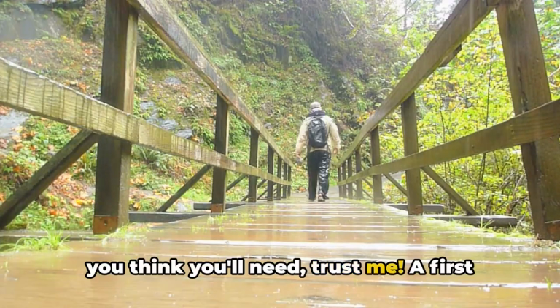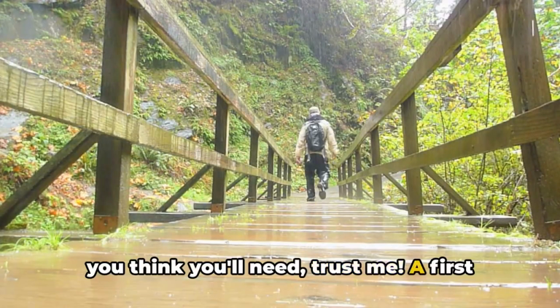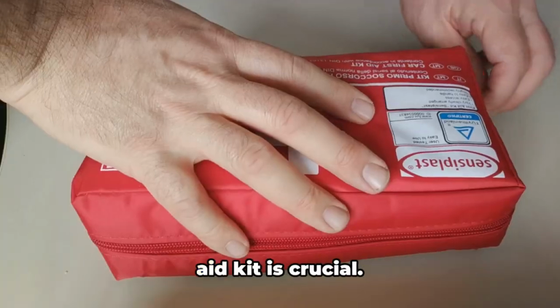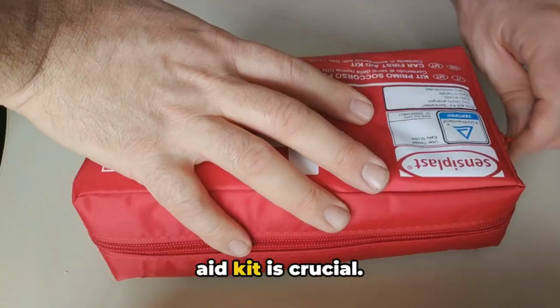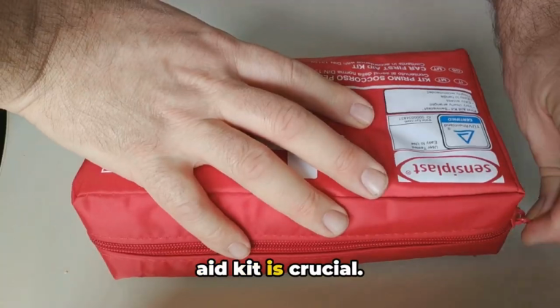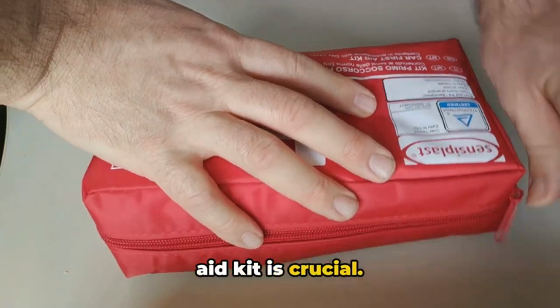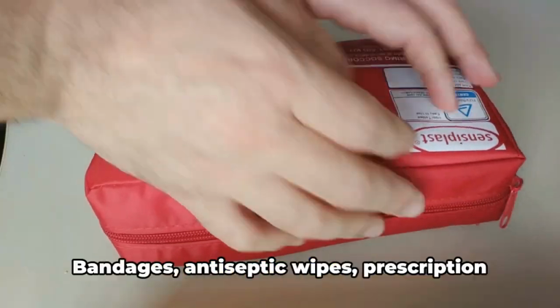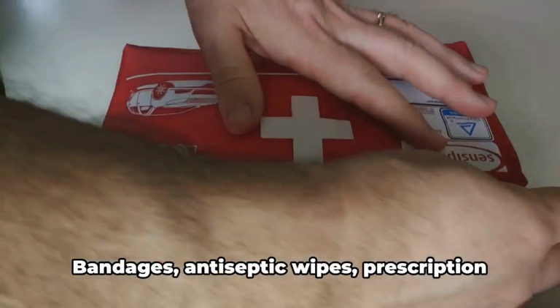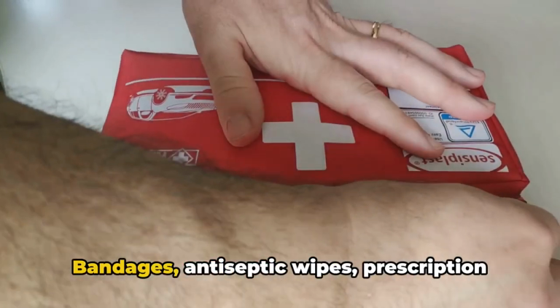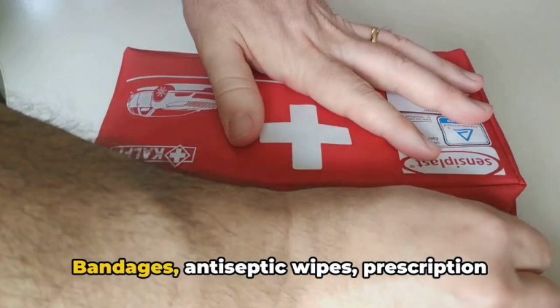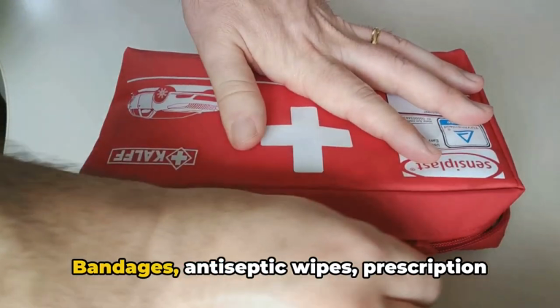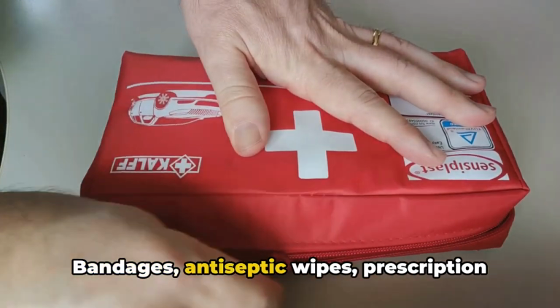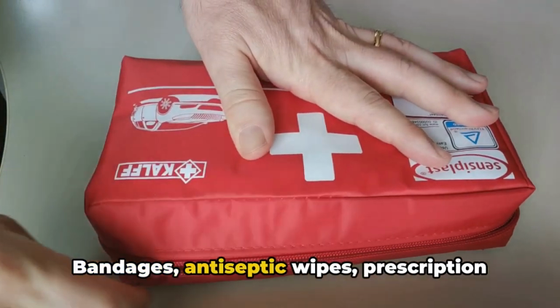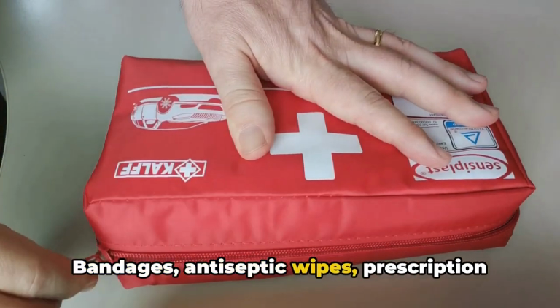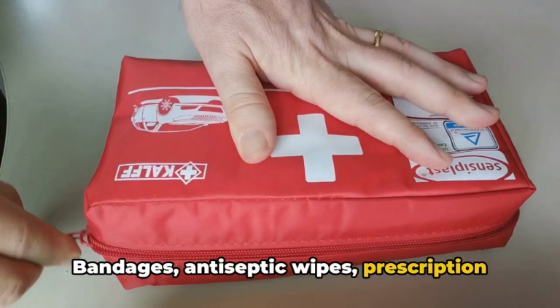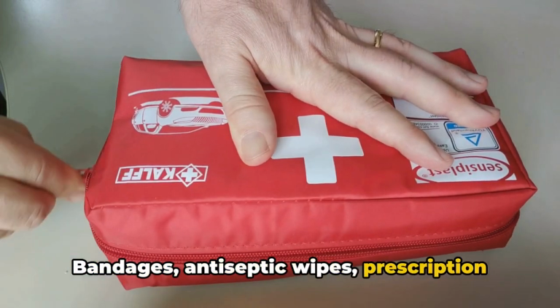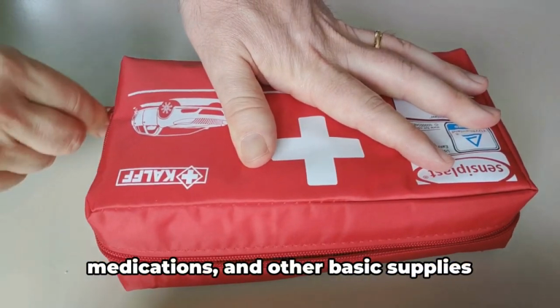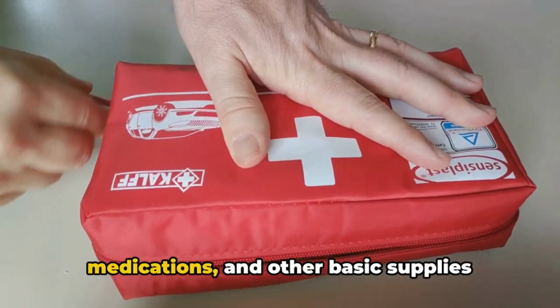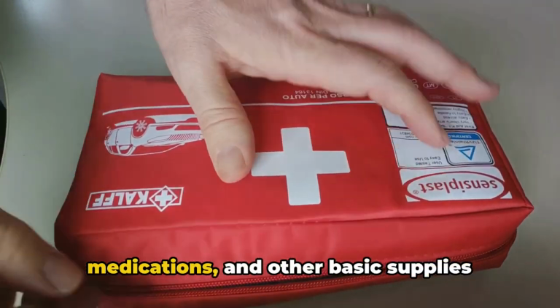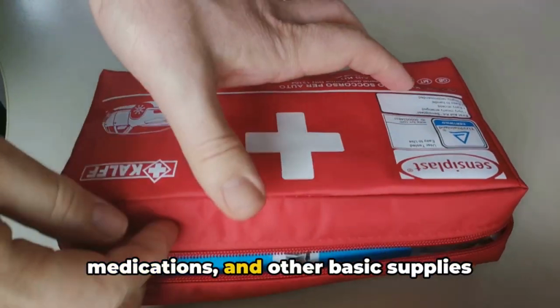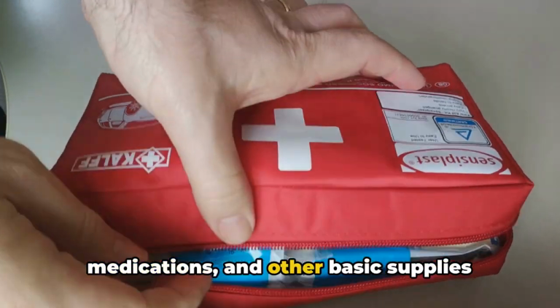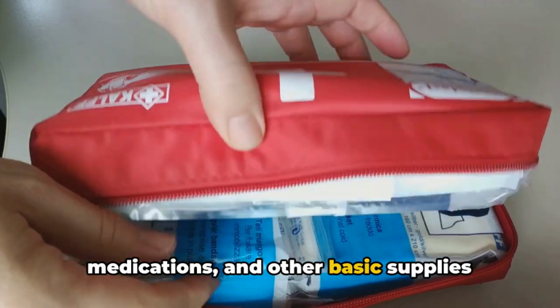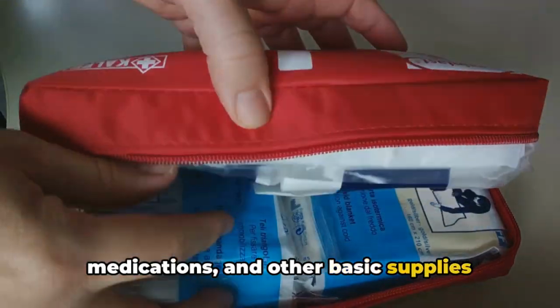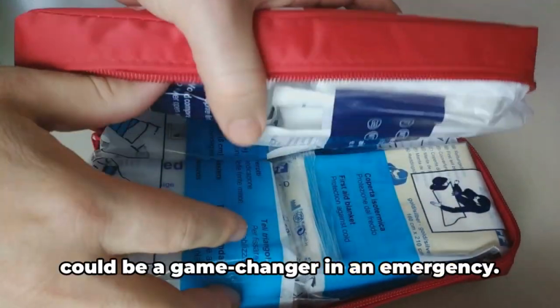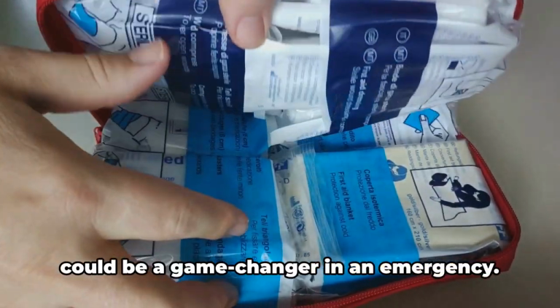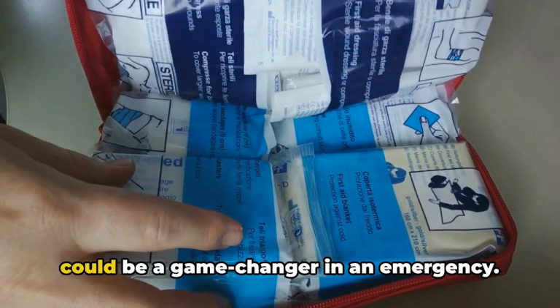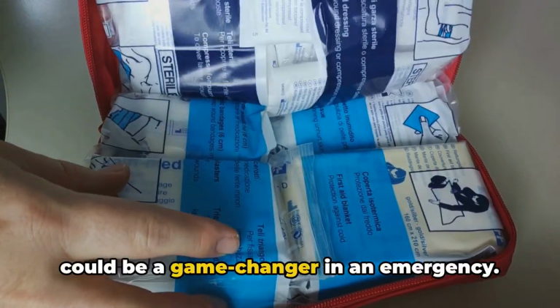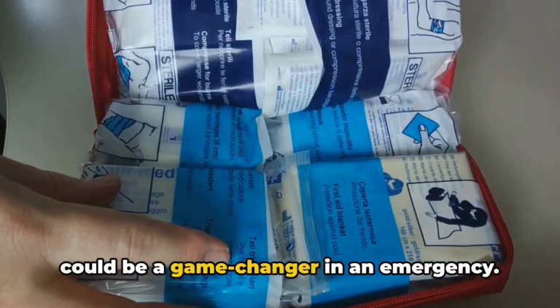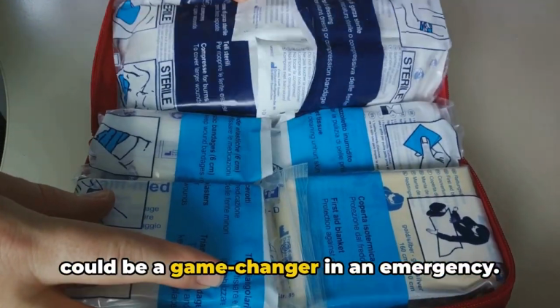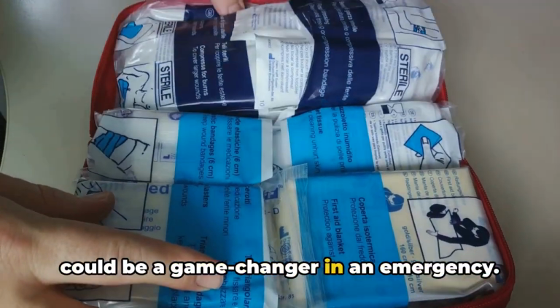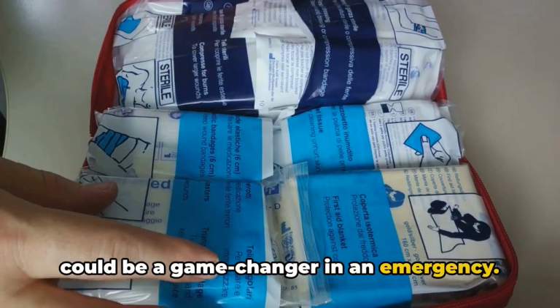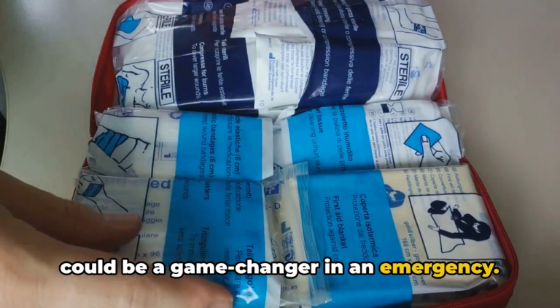A first aid kit is crucial. Bandages, antiseptic wipes, prescription medications, and other basic supplies could be a game-changer in an emergency.